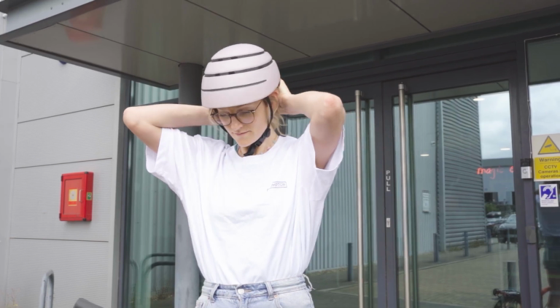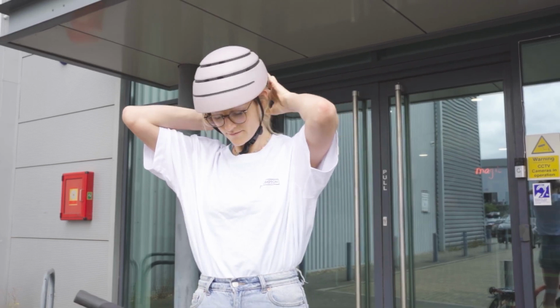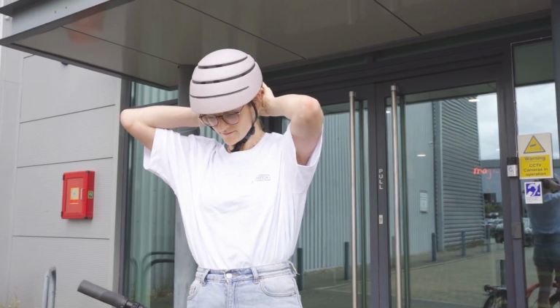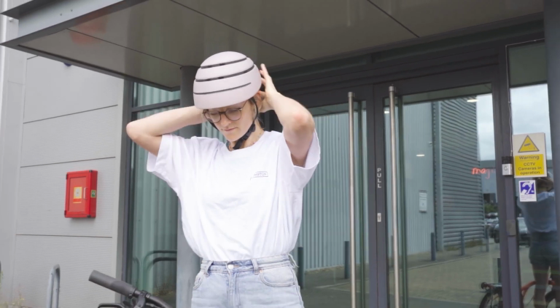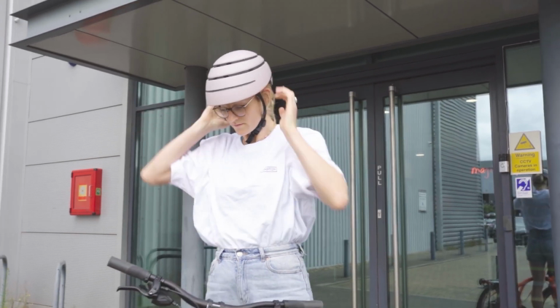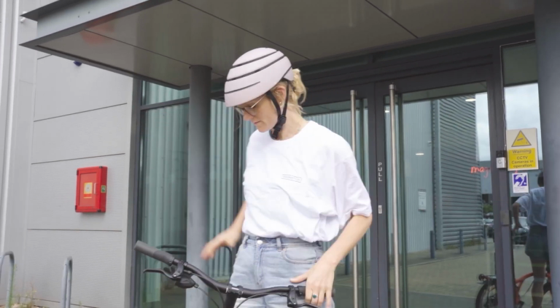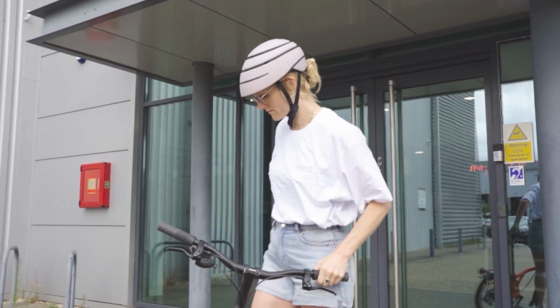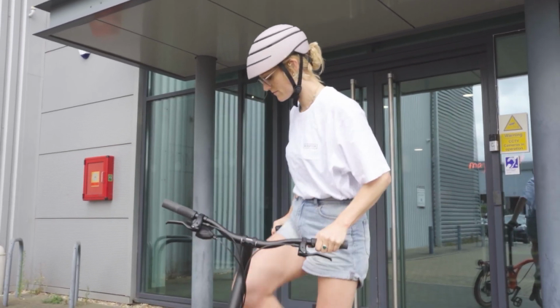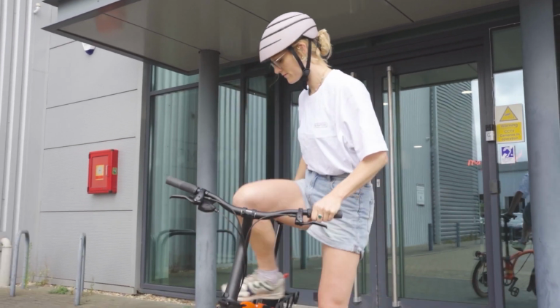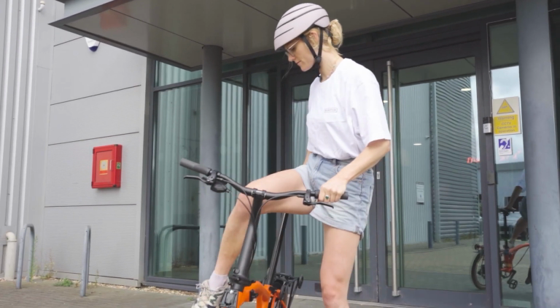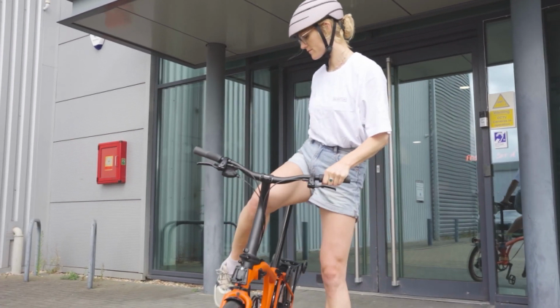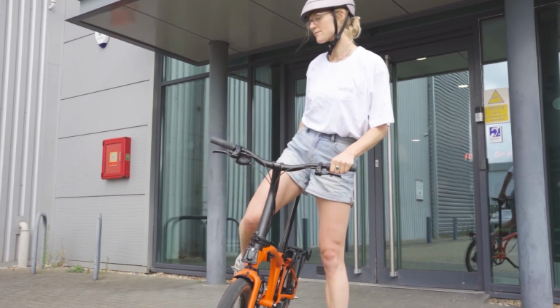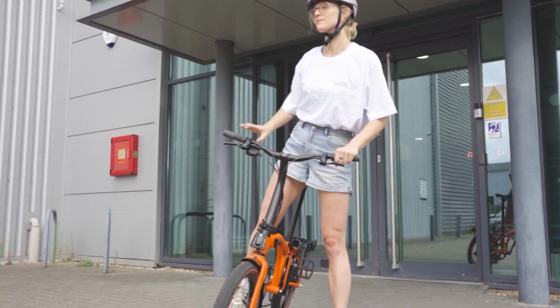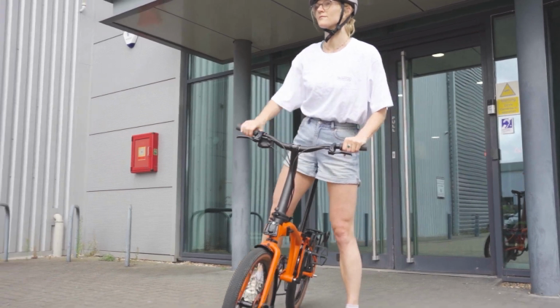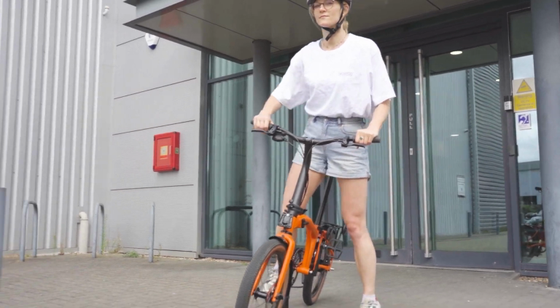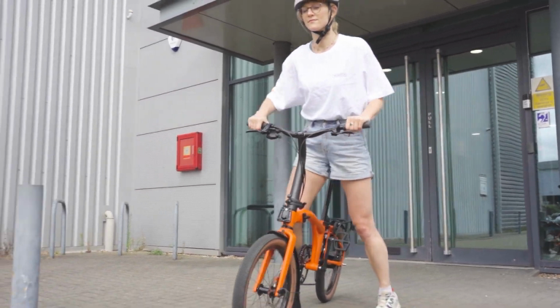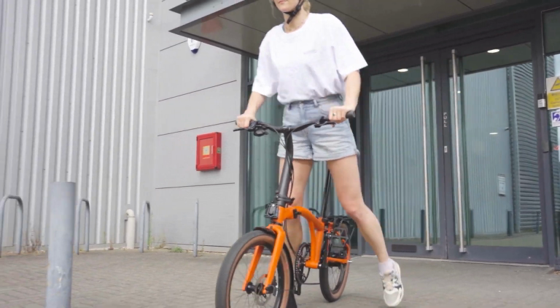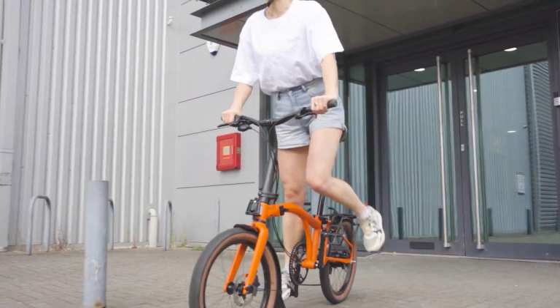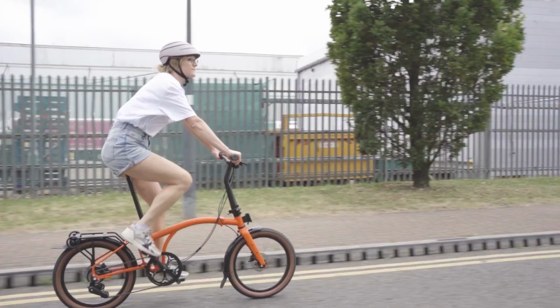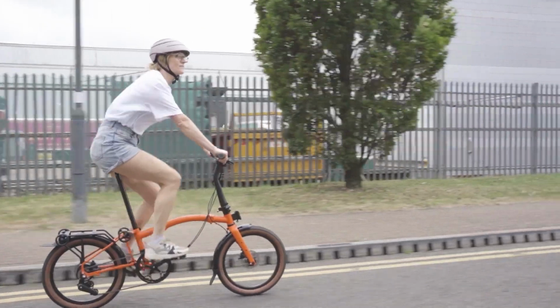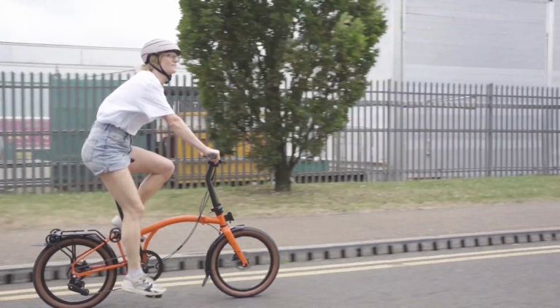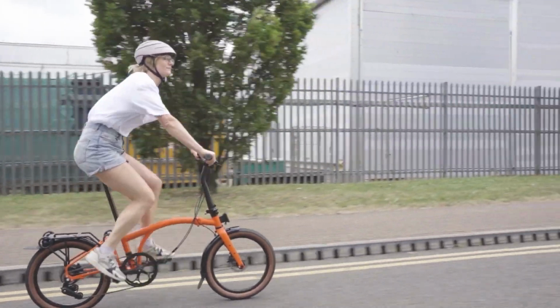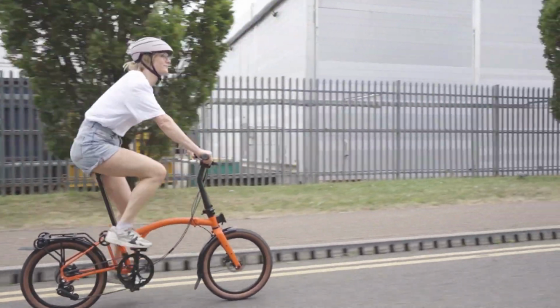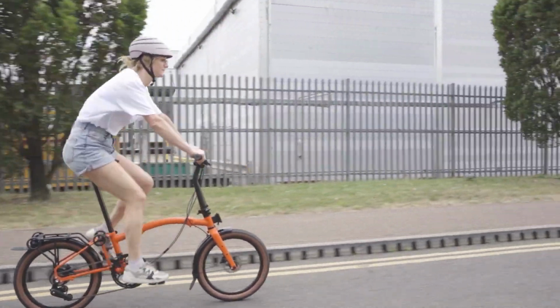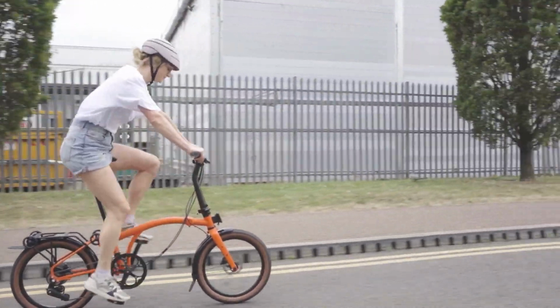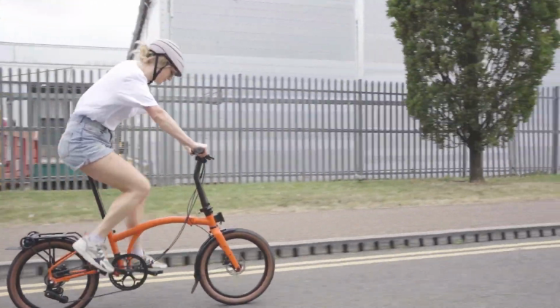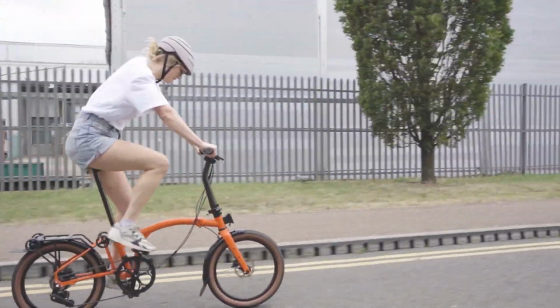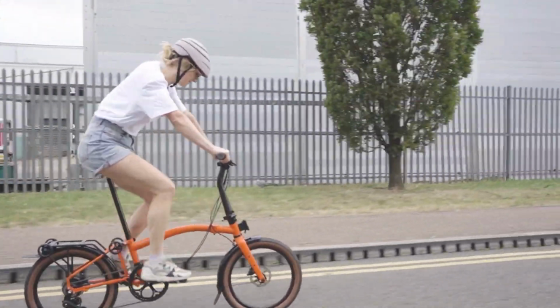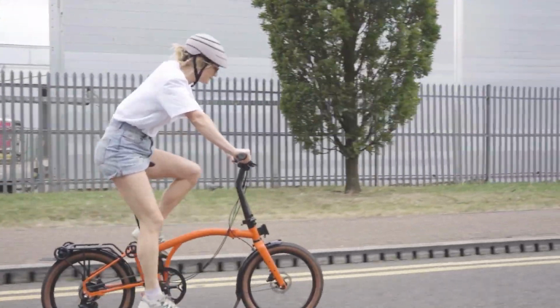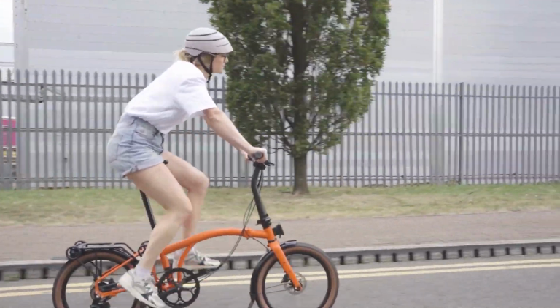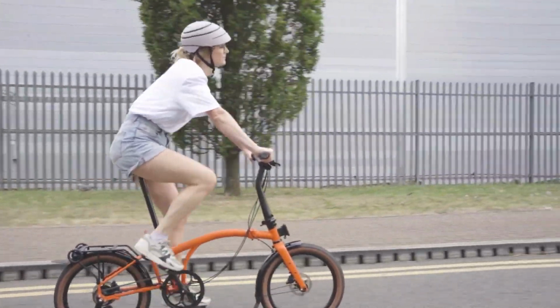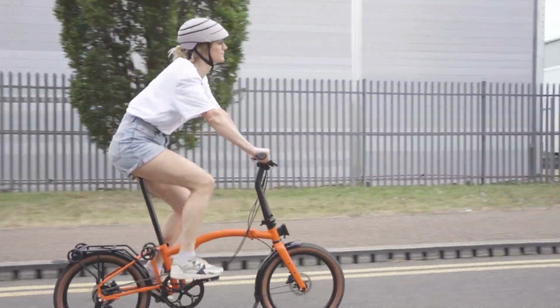Gears should not be changed under load. Stop pedaling momentarily, or reduce your effort through the pedals before changing gears.